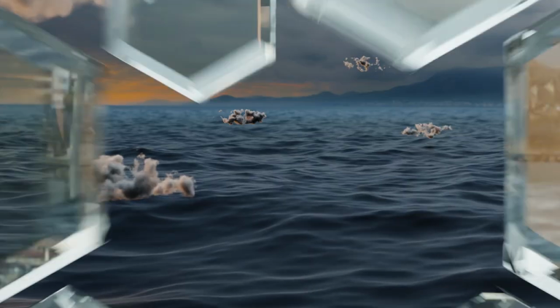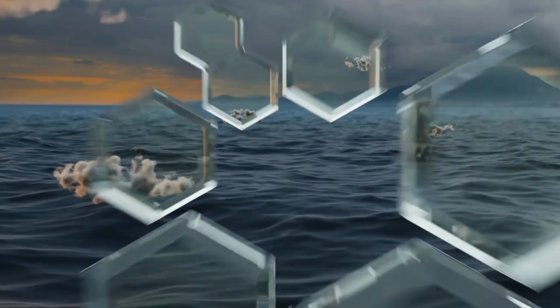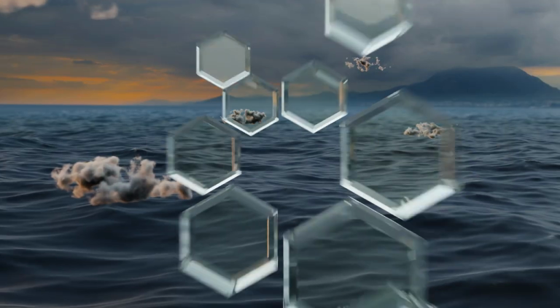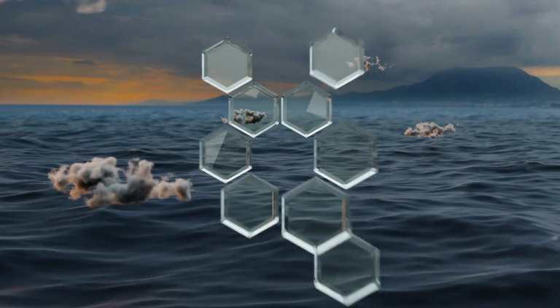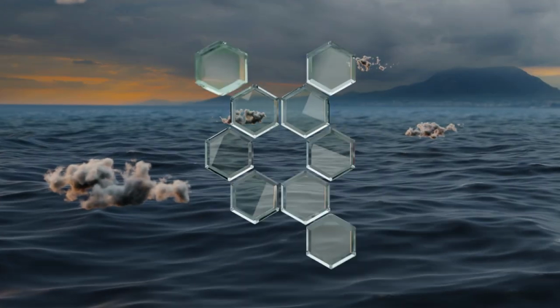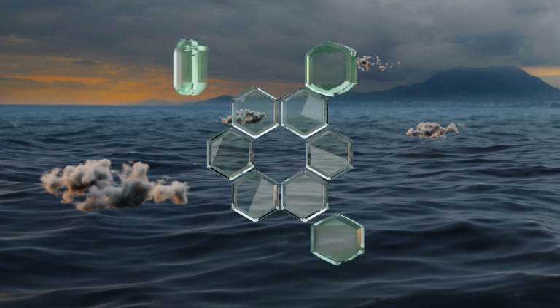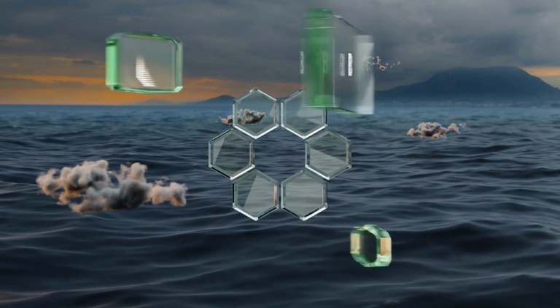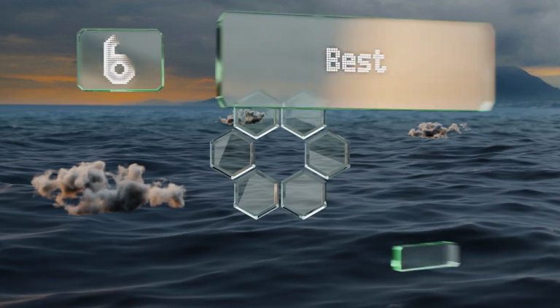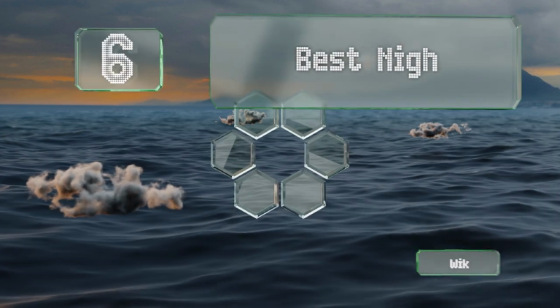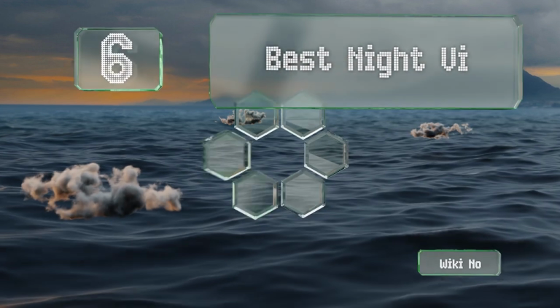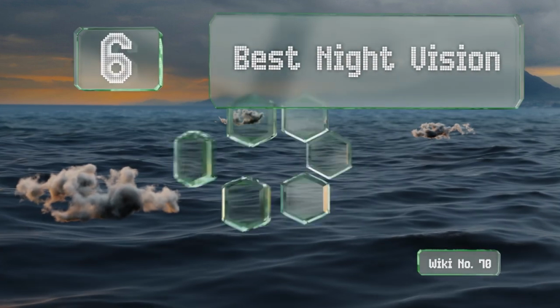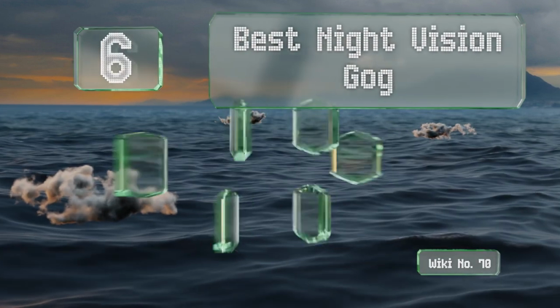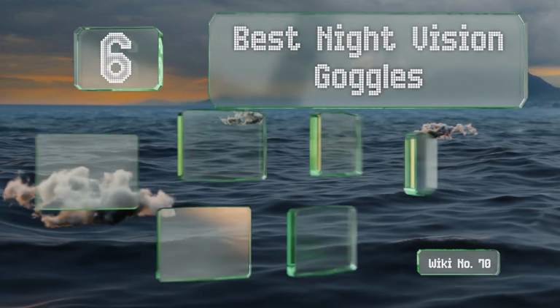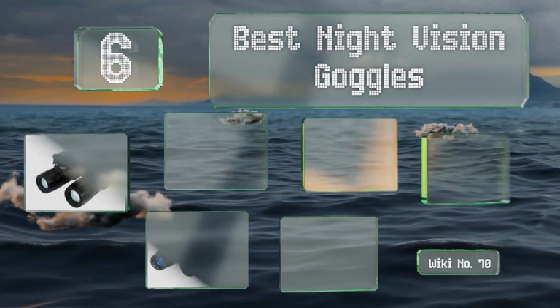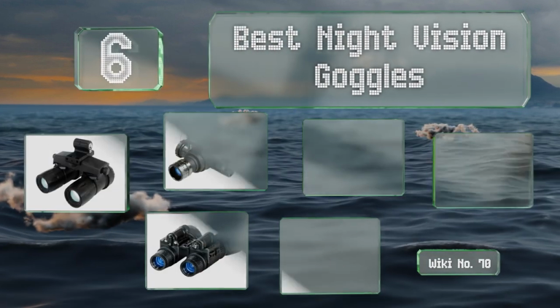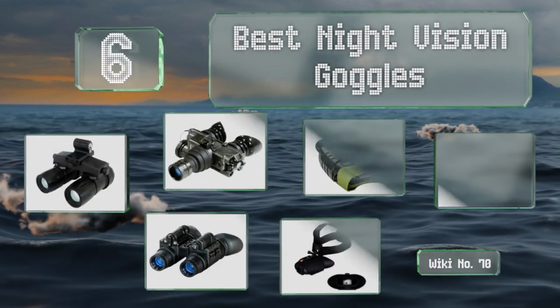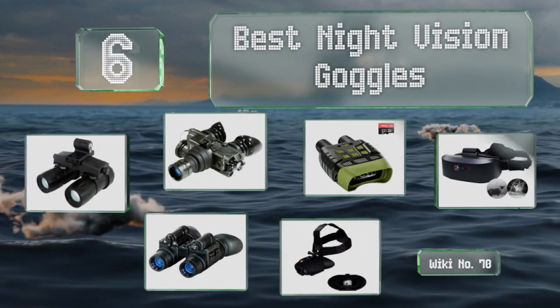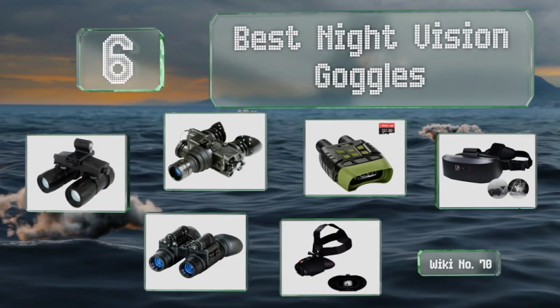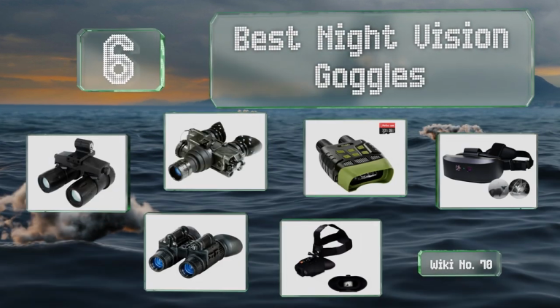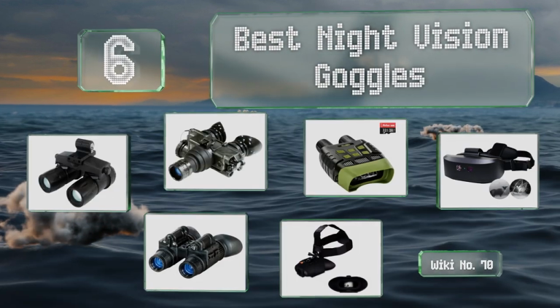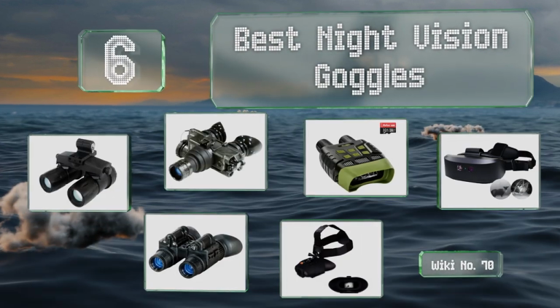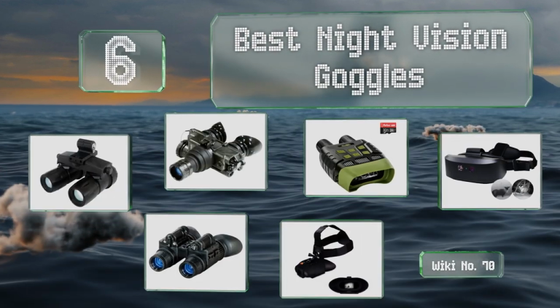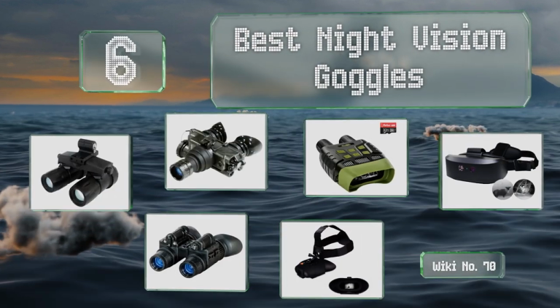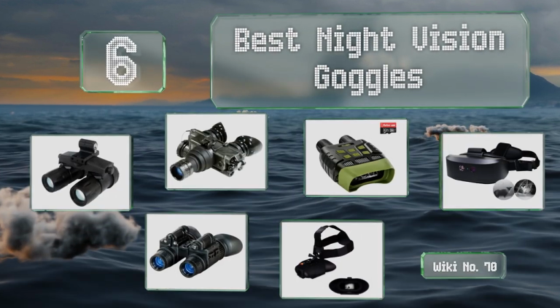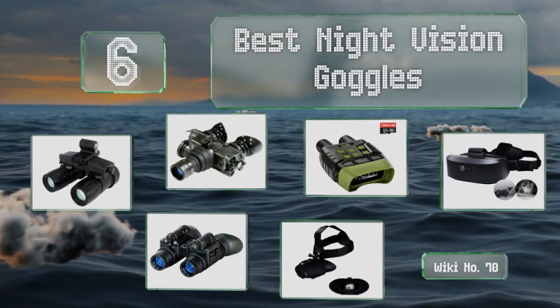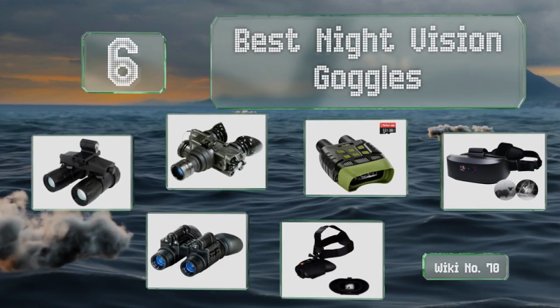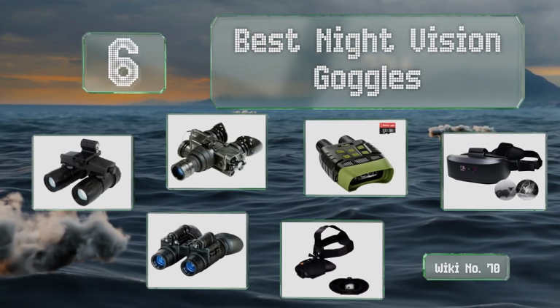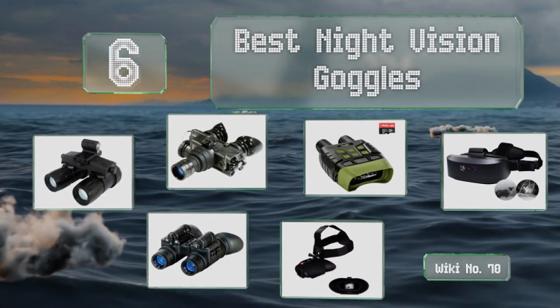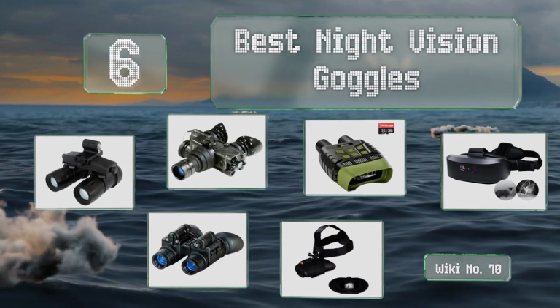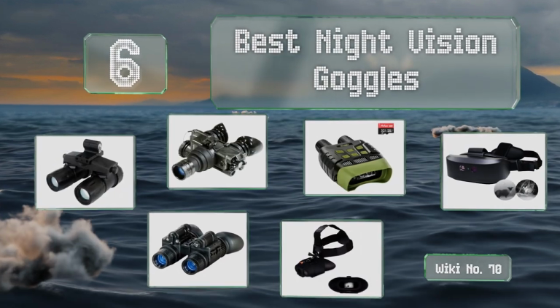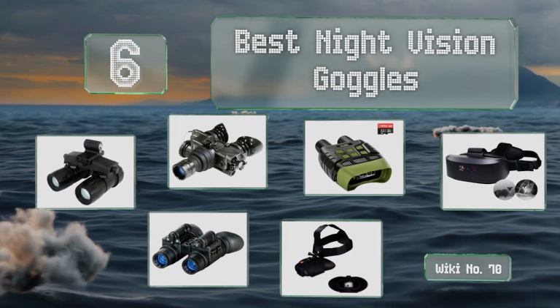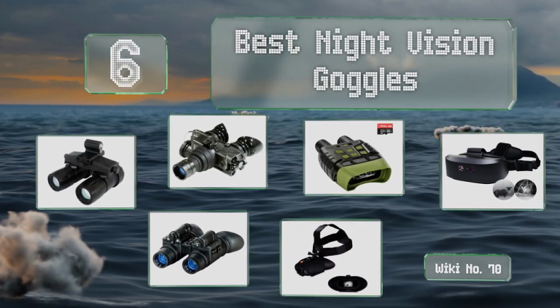EasyVid presents the six best night vision goggles. Let's get started with the list.